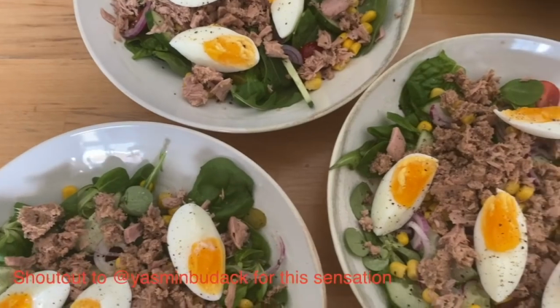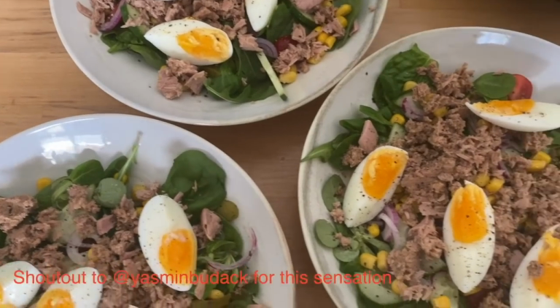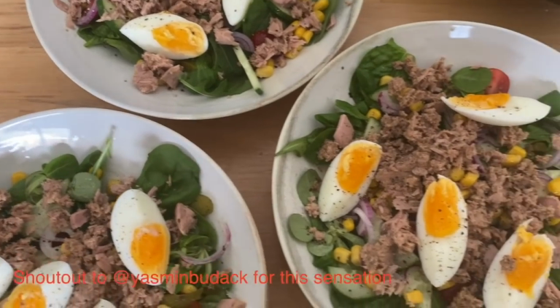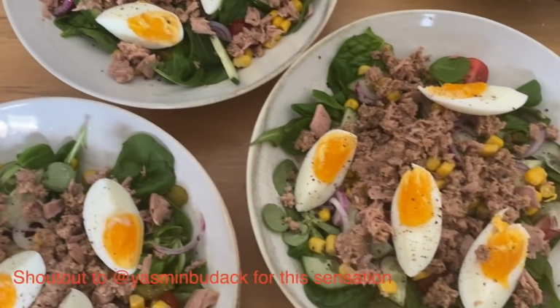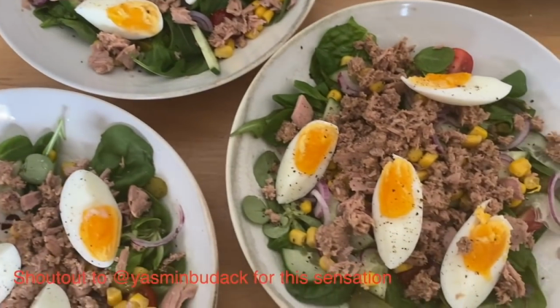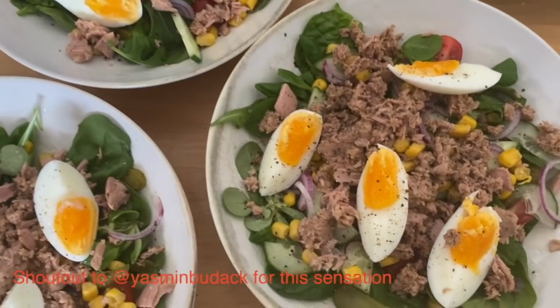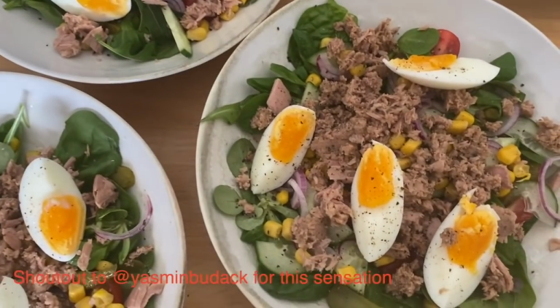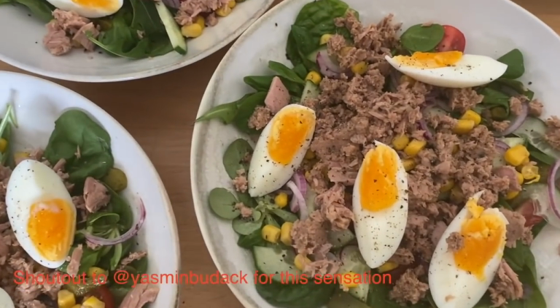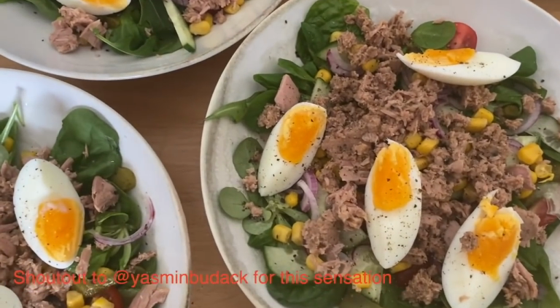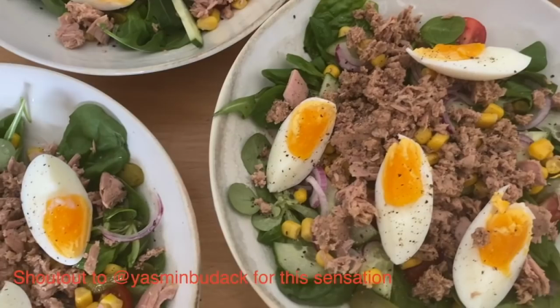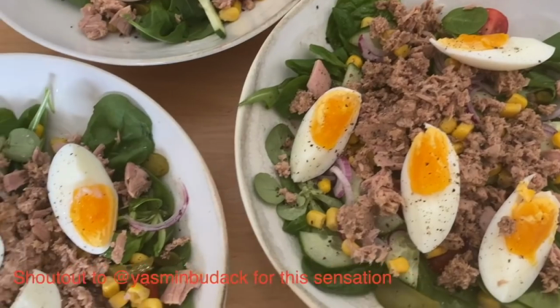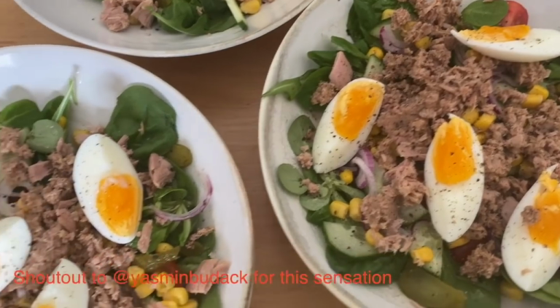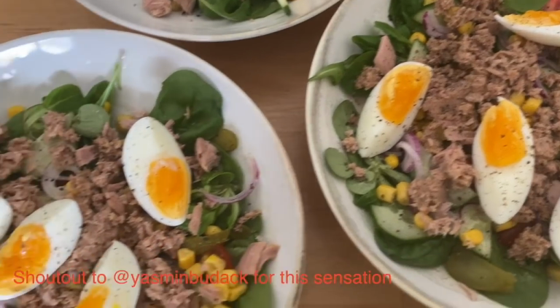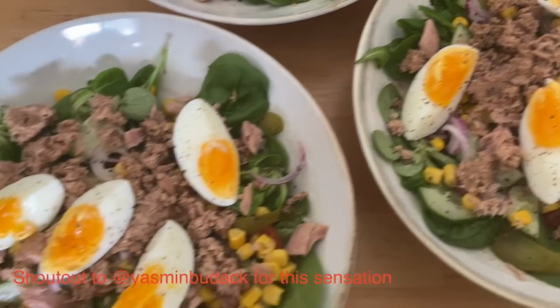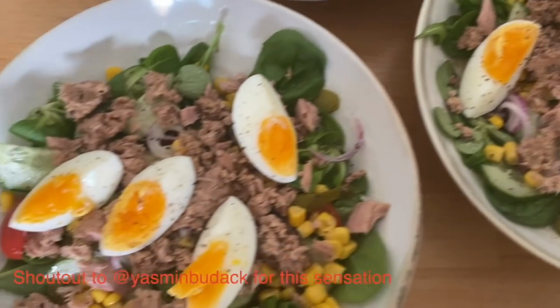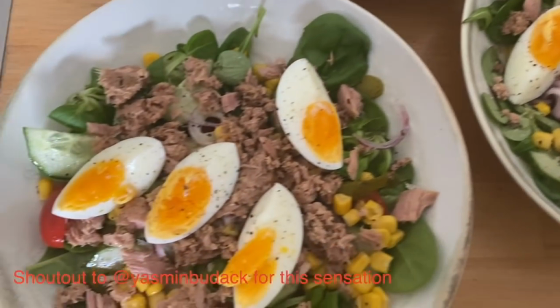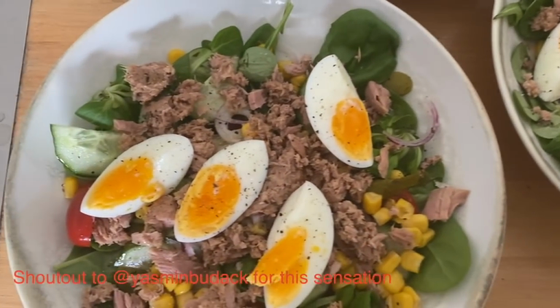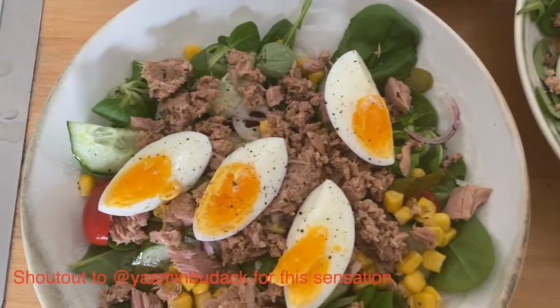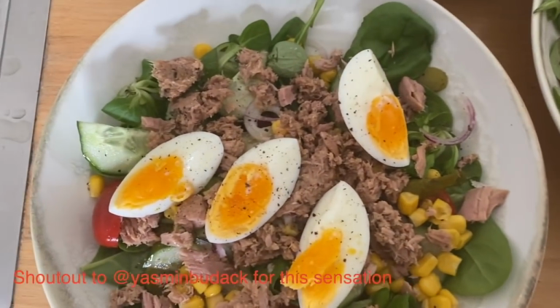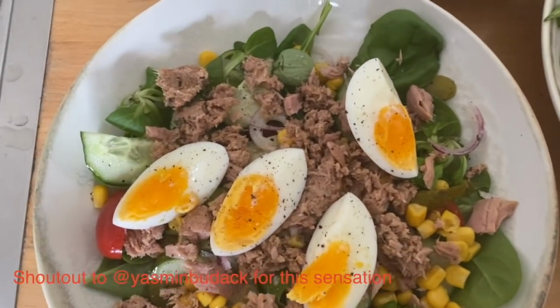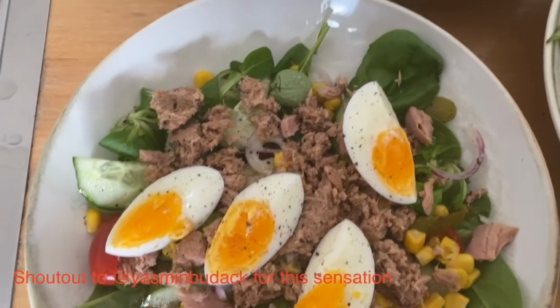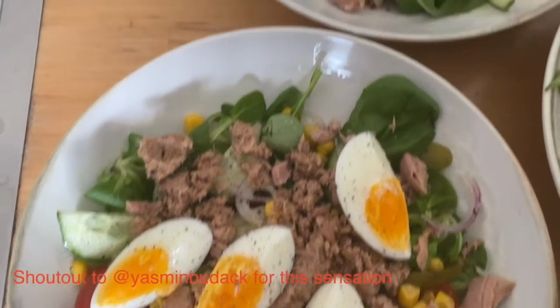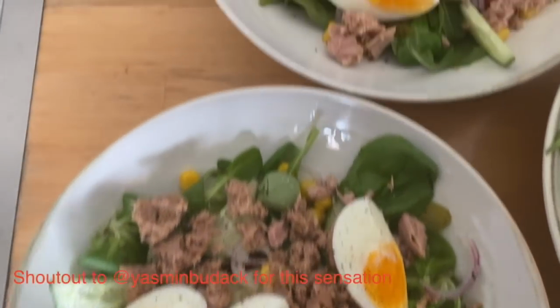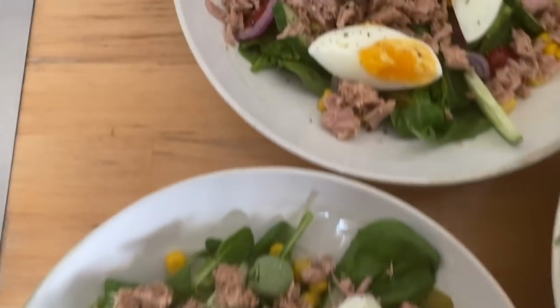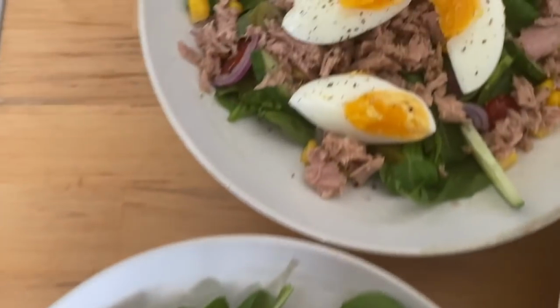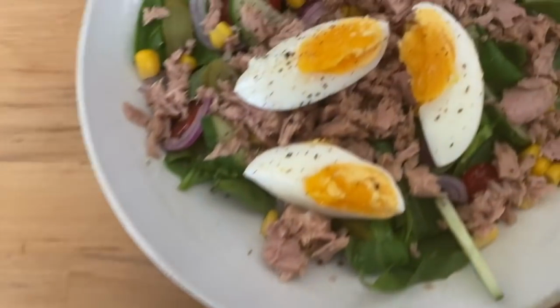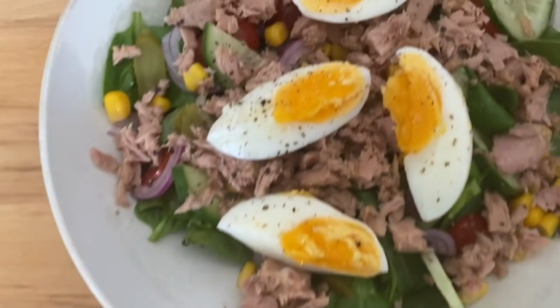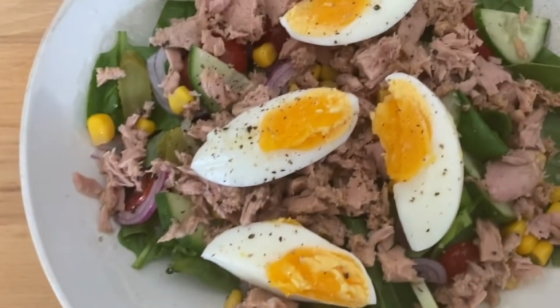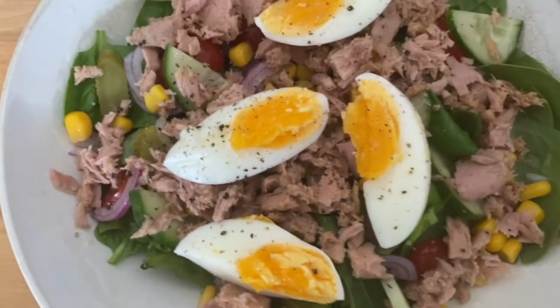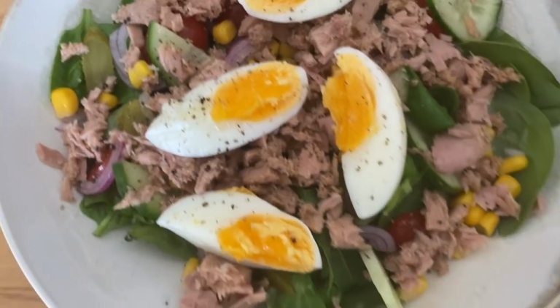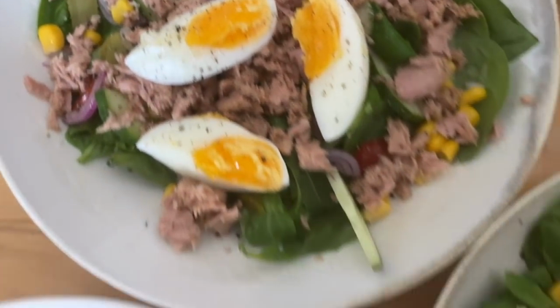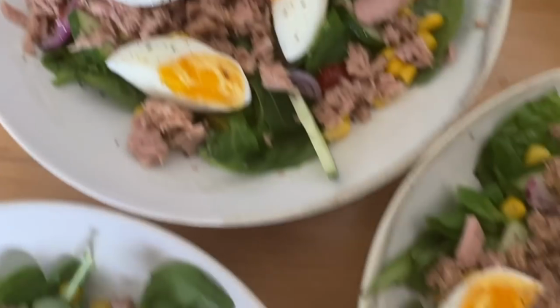This is where it's at — tuna salad for lunch today because health is wealth, courtesy of Jasmine Budak. Yum.